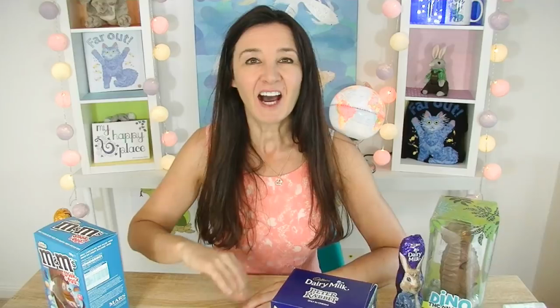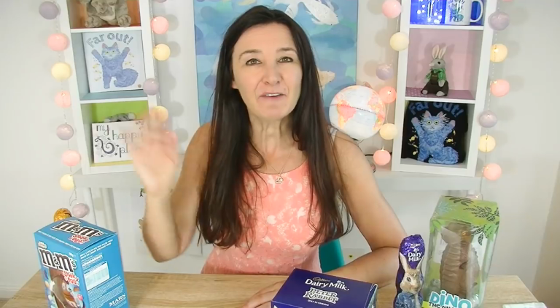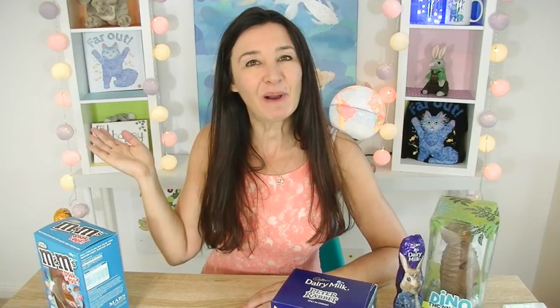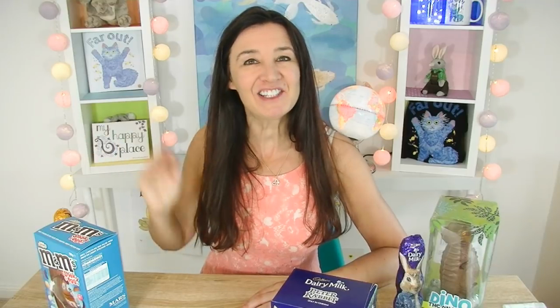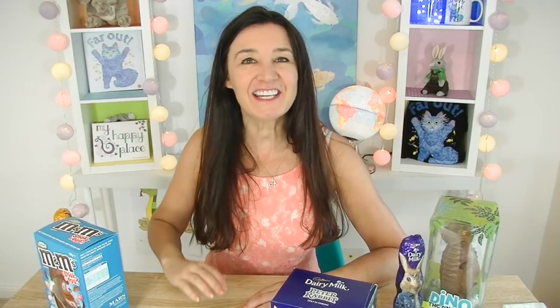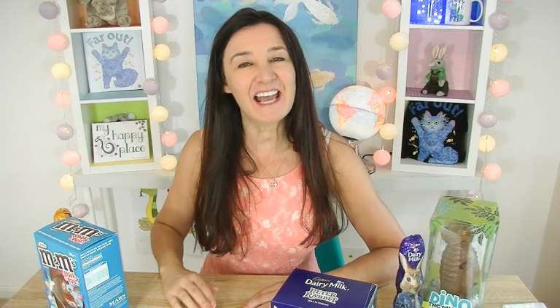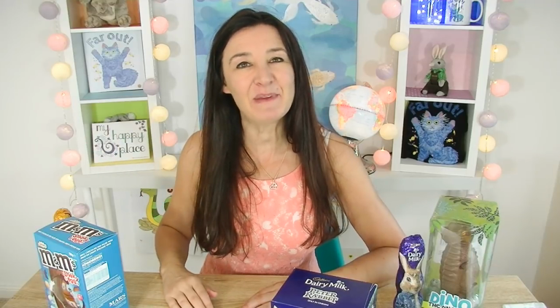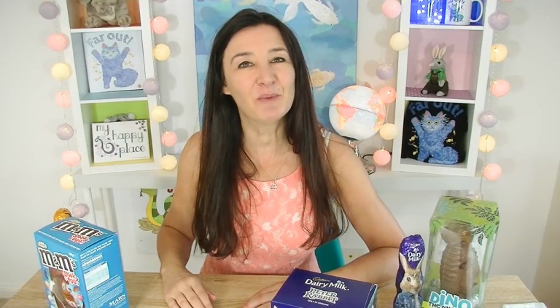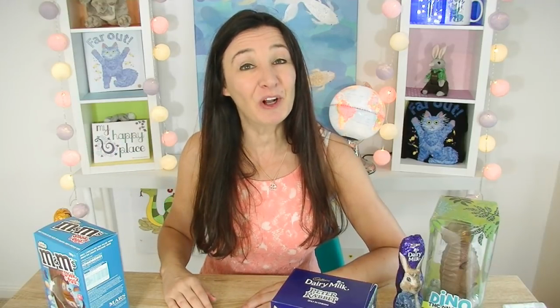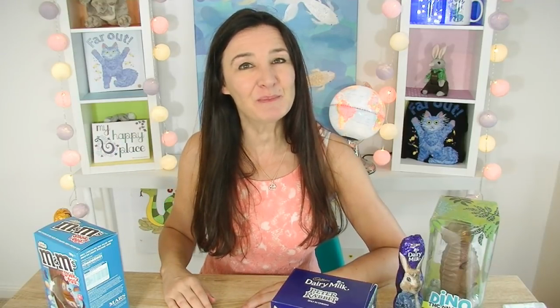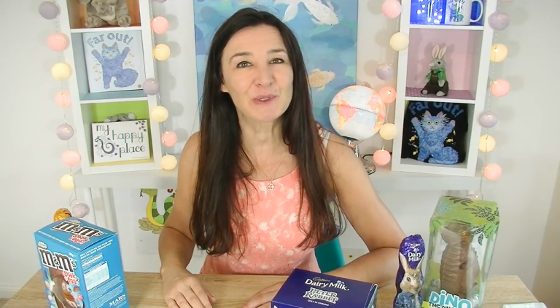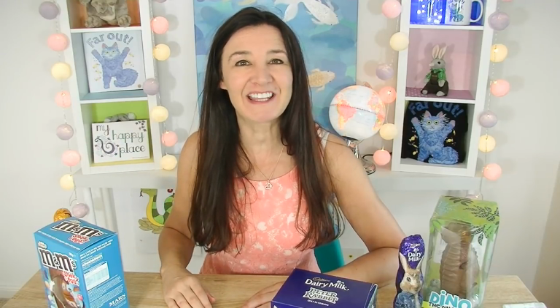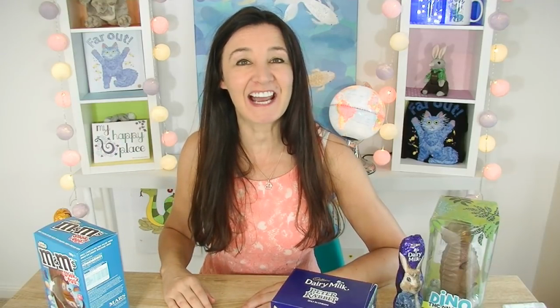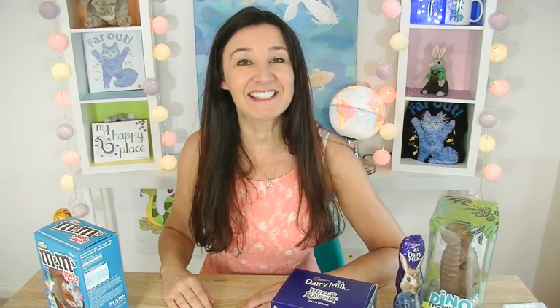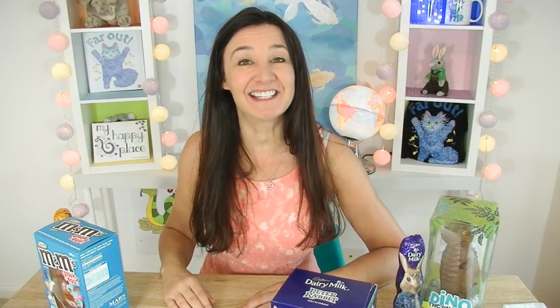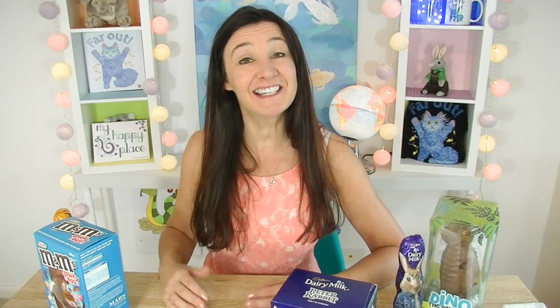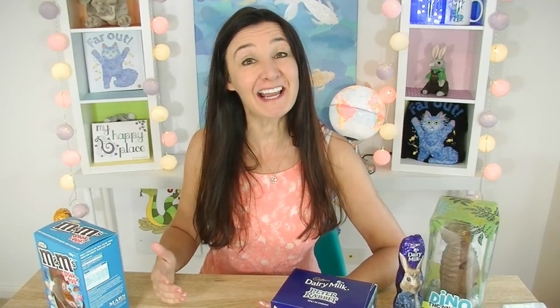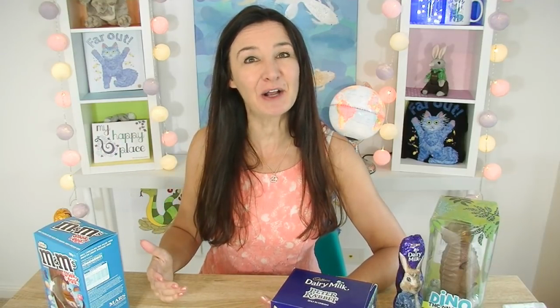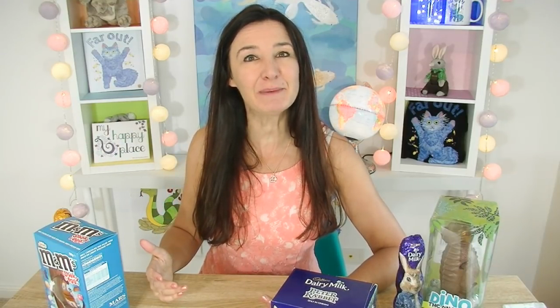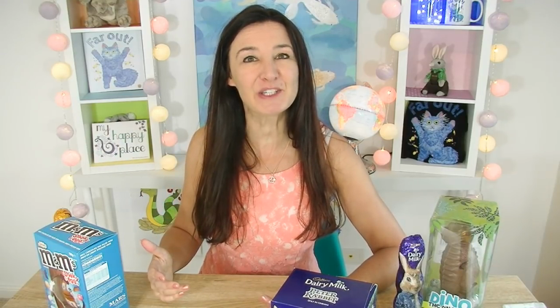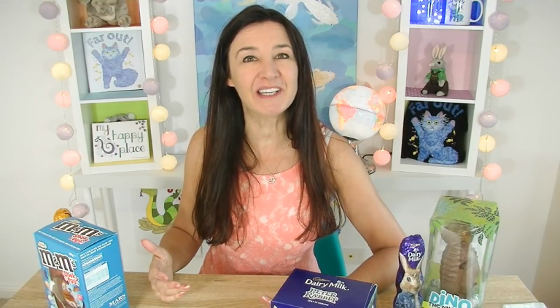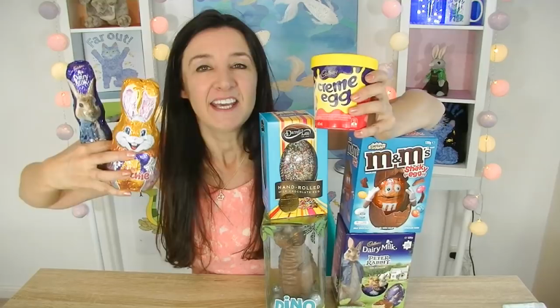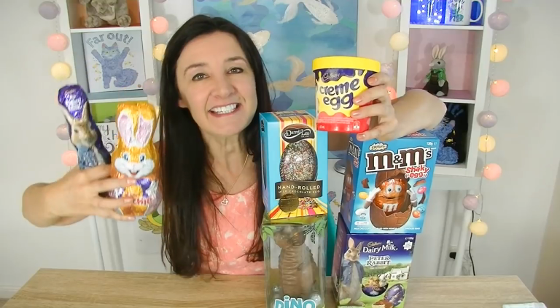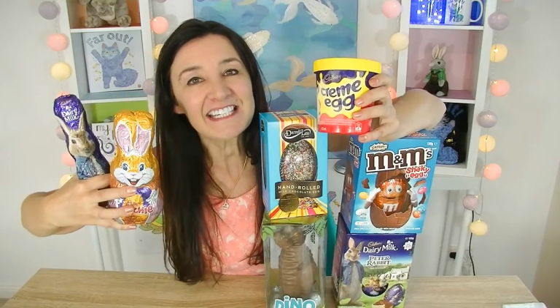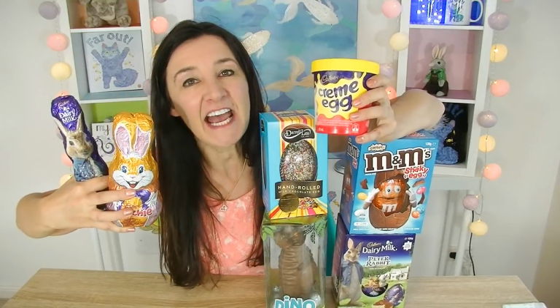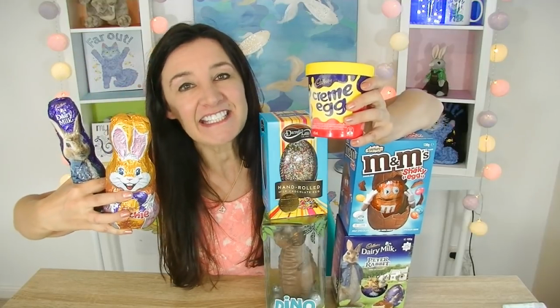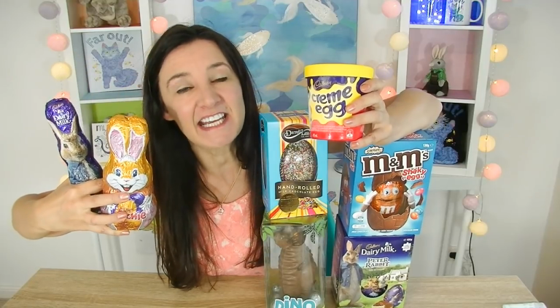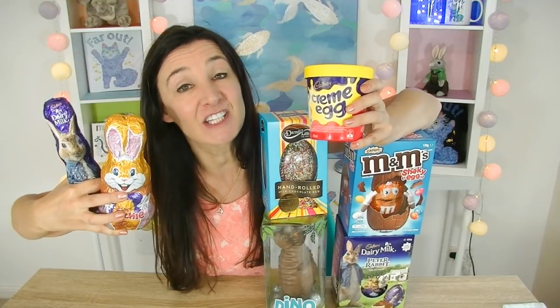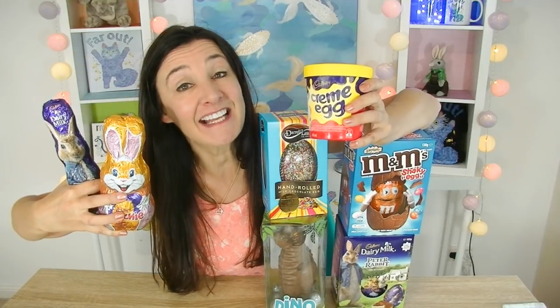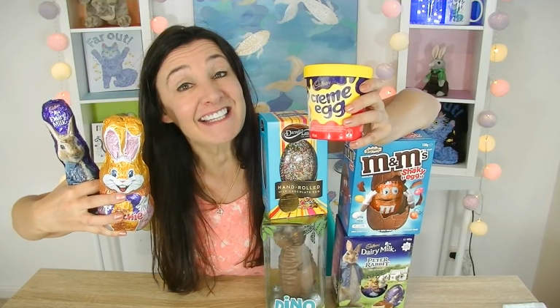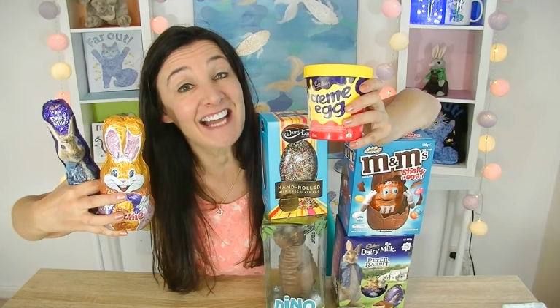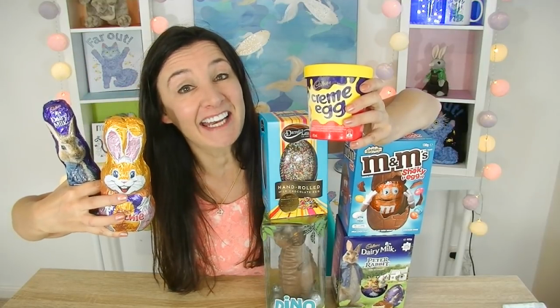Hi everyone, Cheeky Tam here and welcome to another taste test. Today I'm going to be doing Easter taste tests, so let's get started.